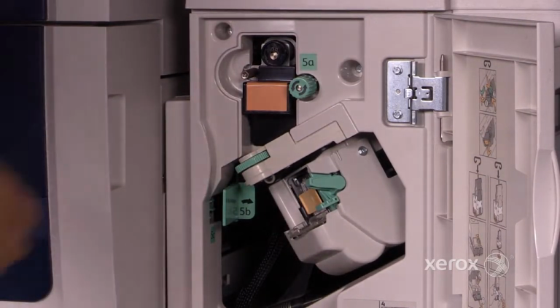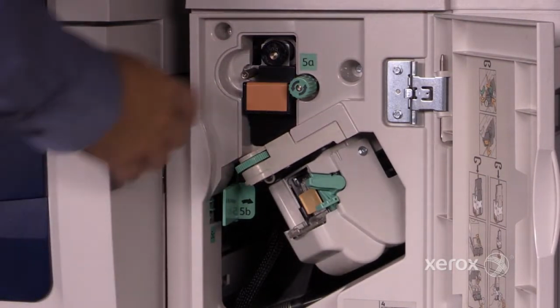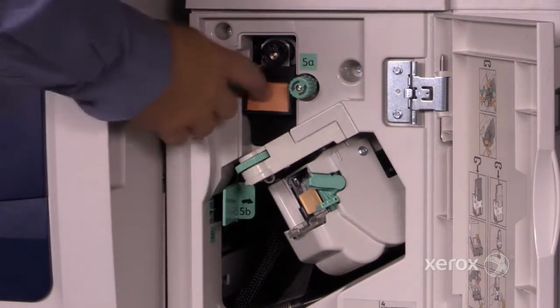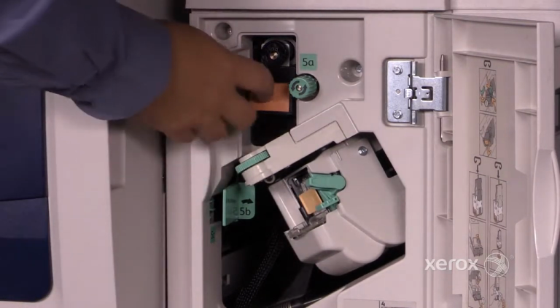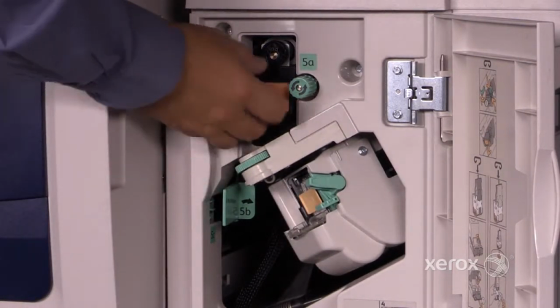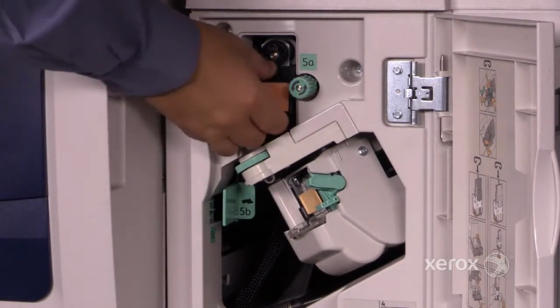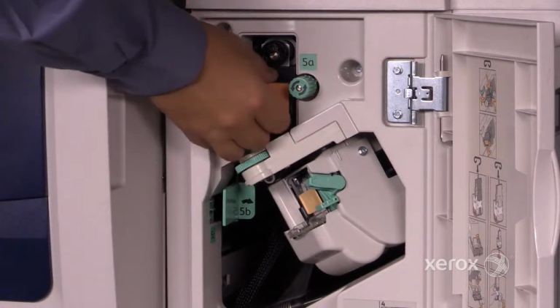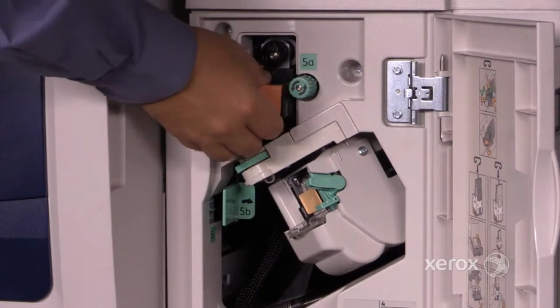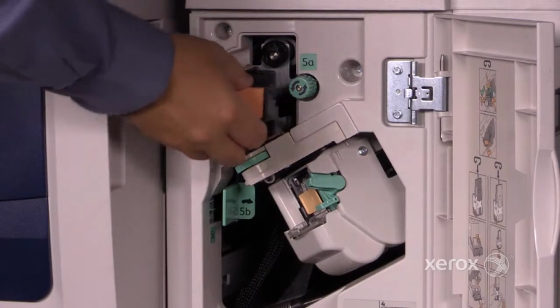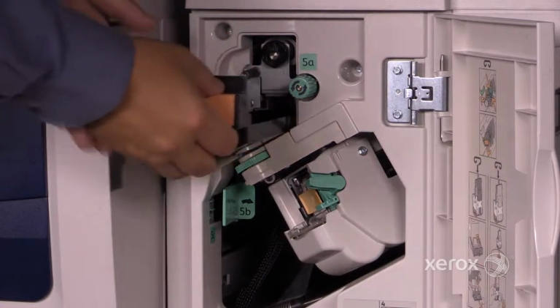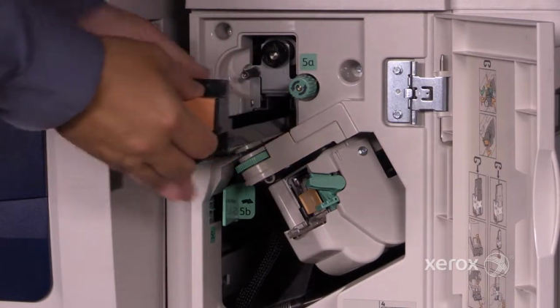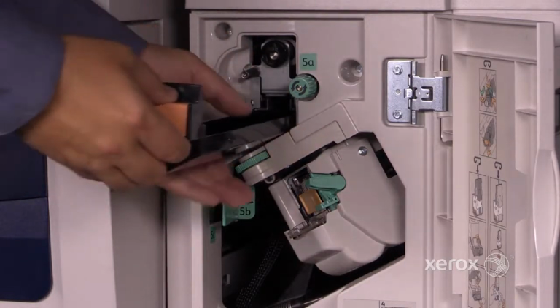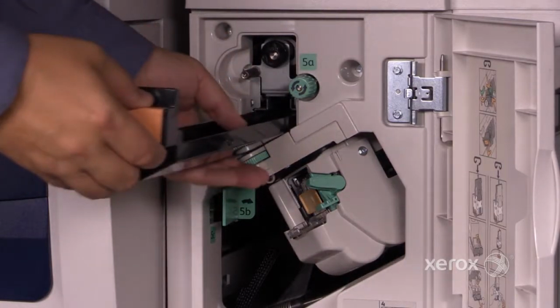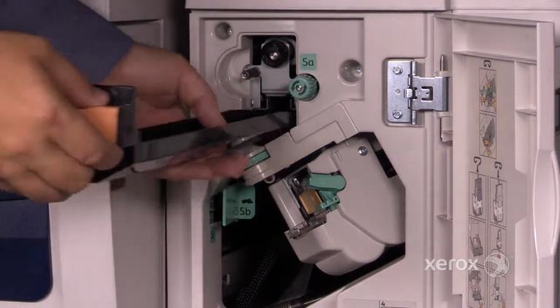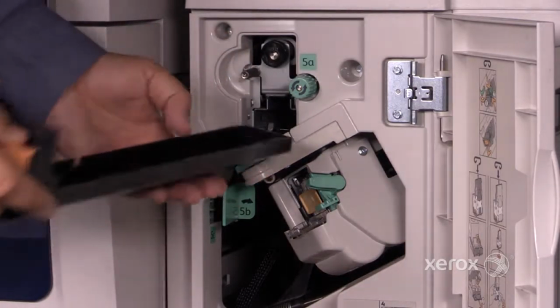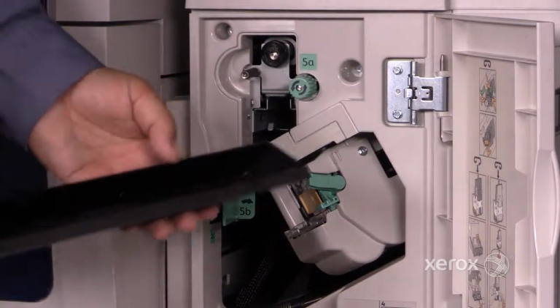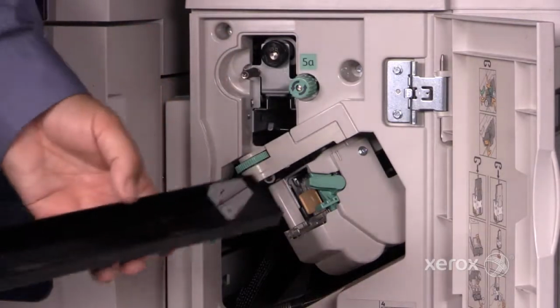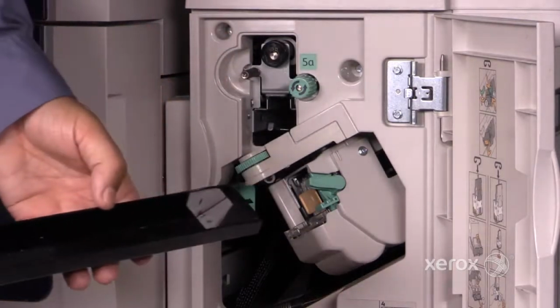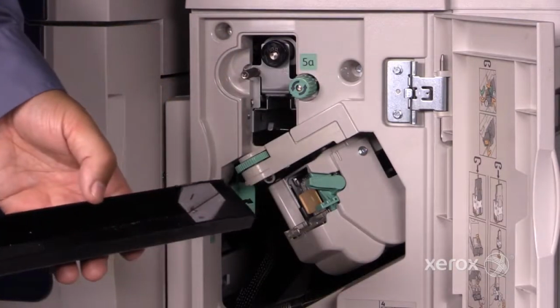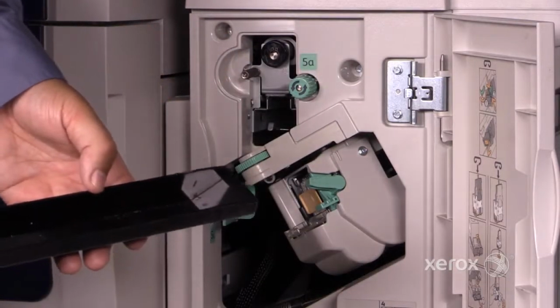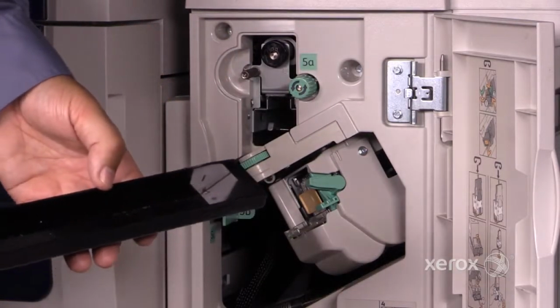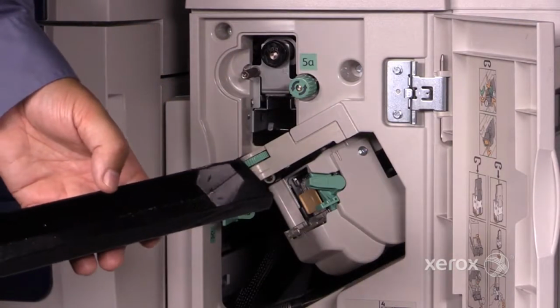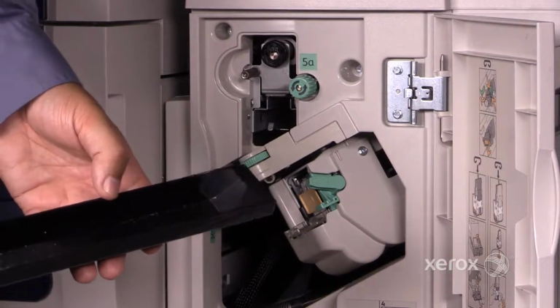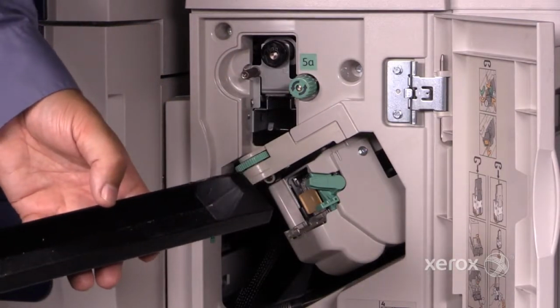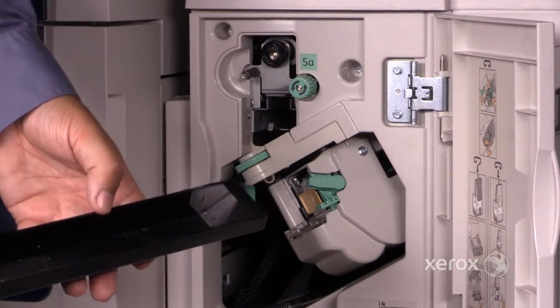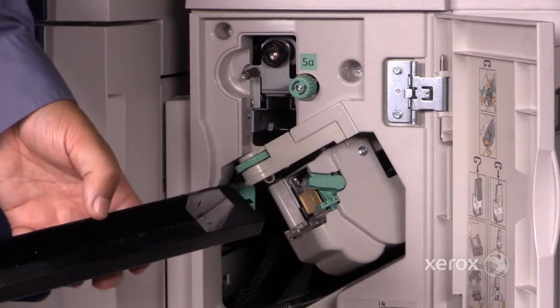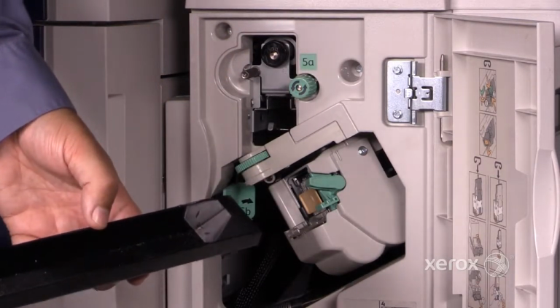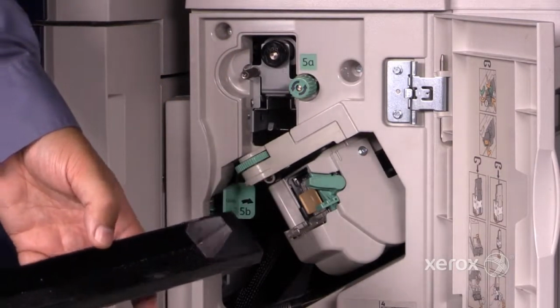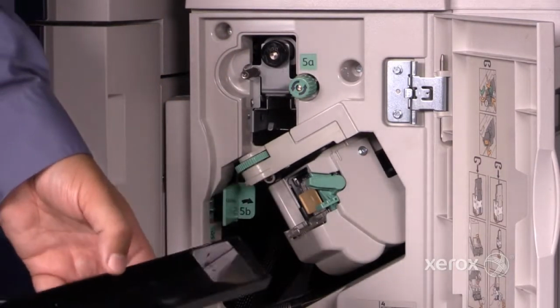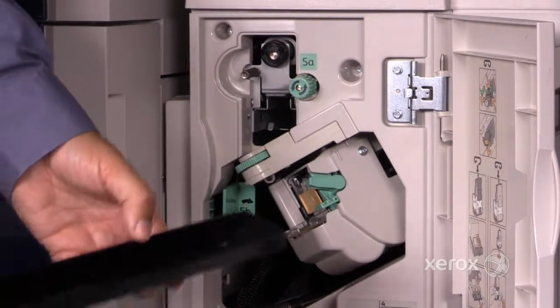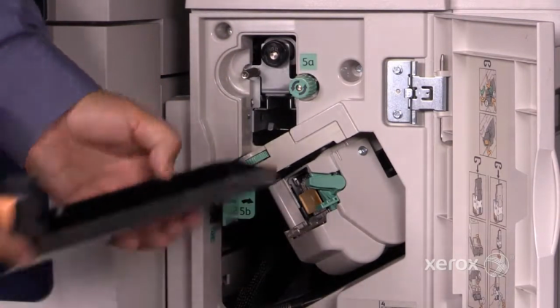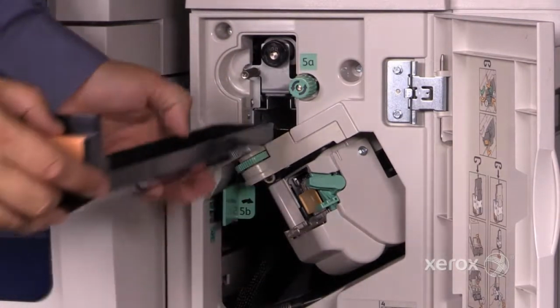For the hole punch, once you take it out, you should empty it and then put it back in.